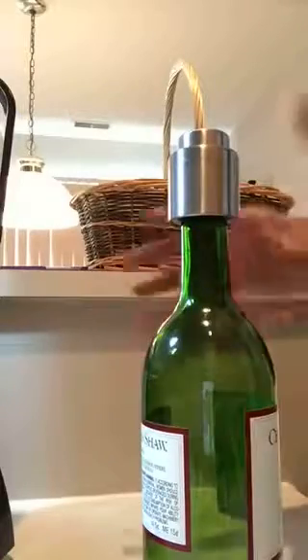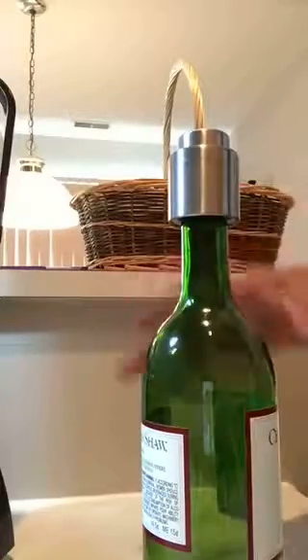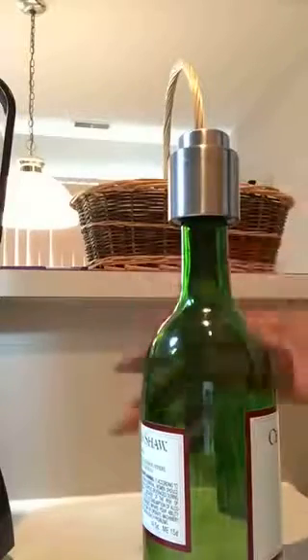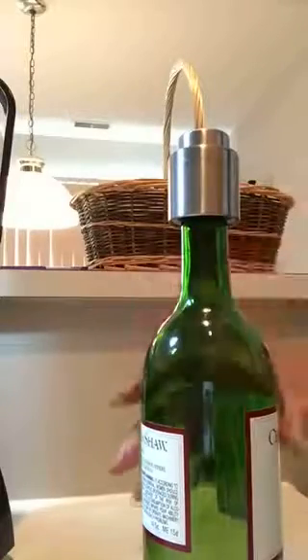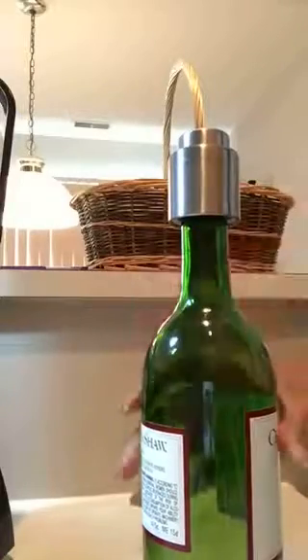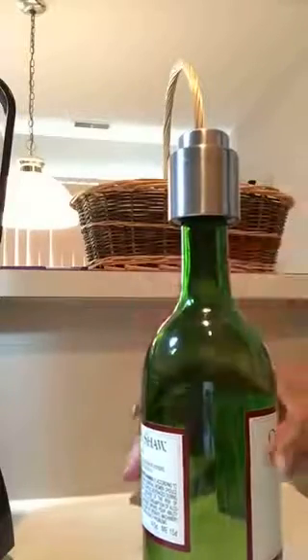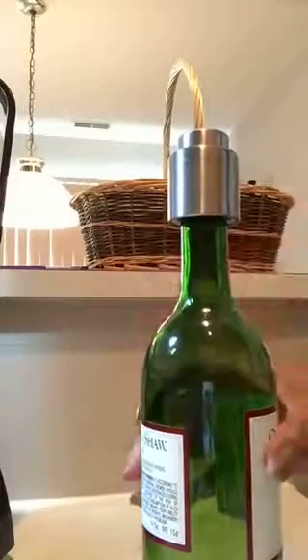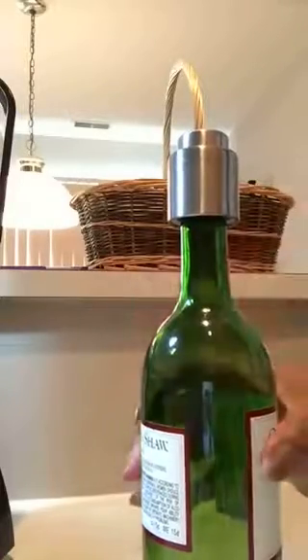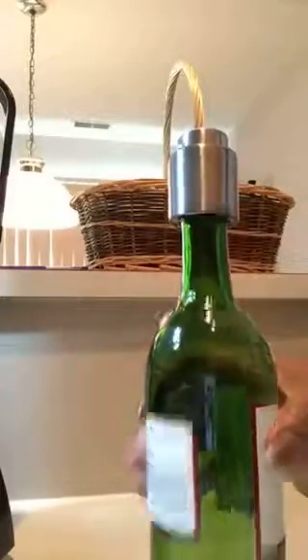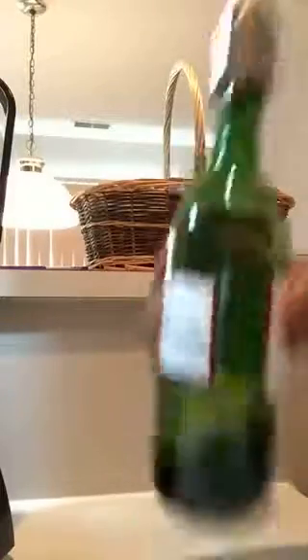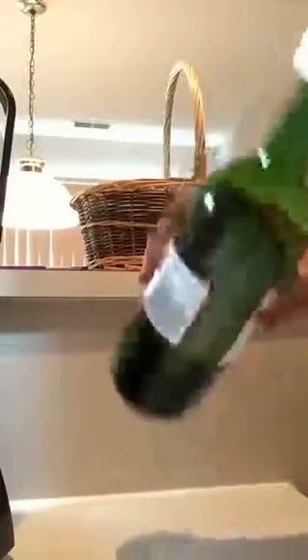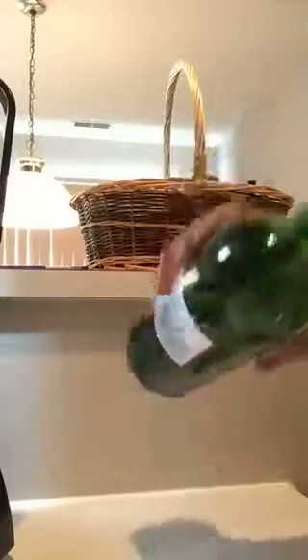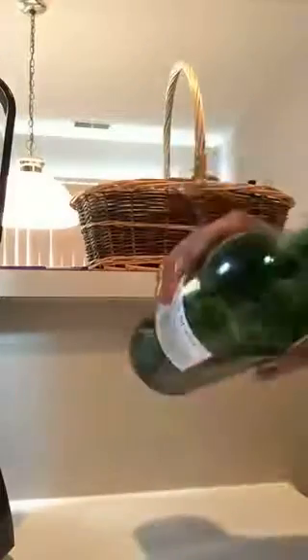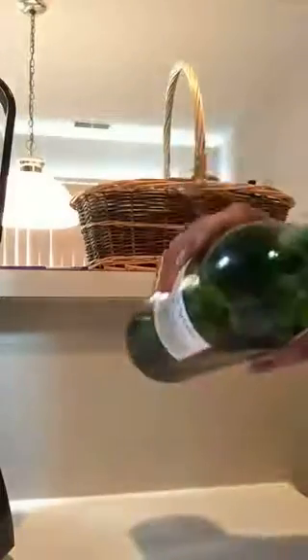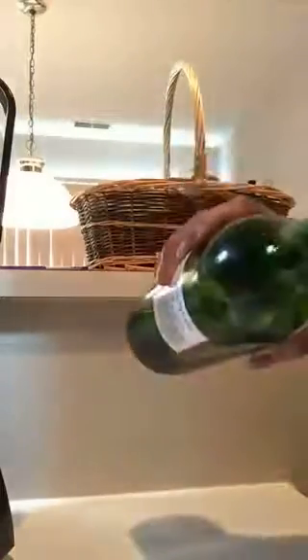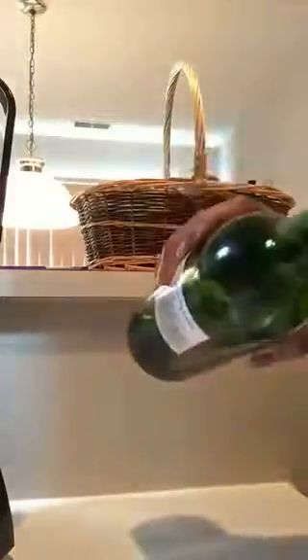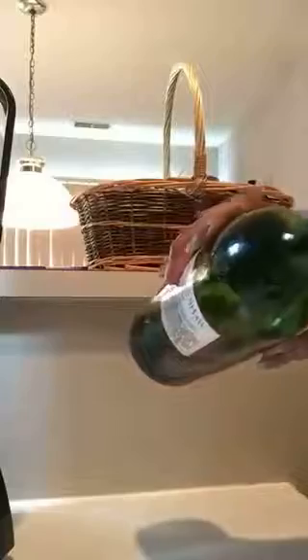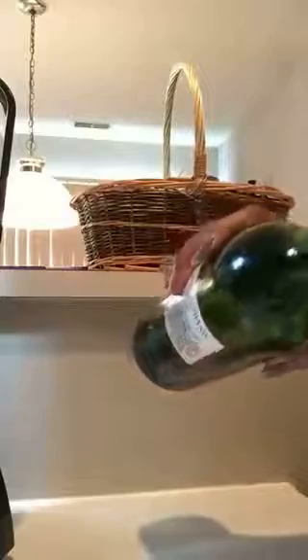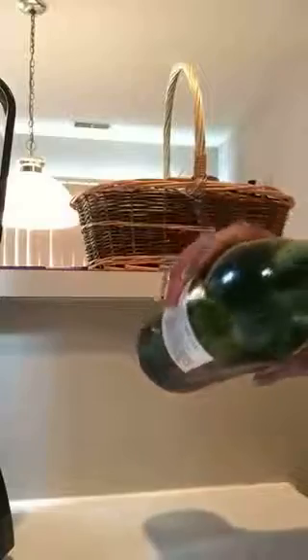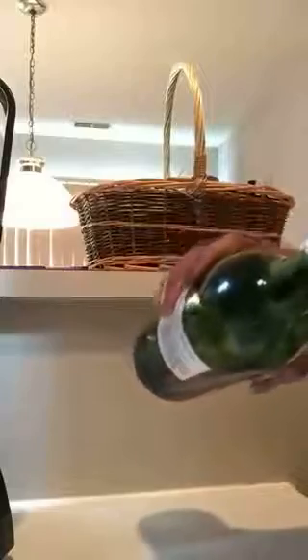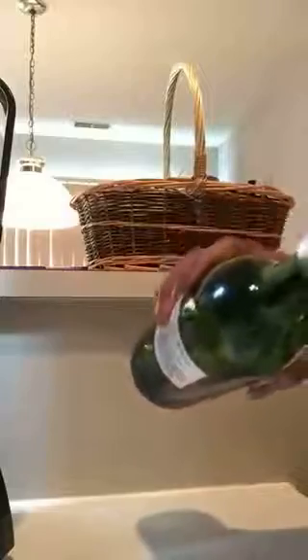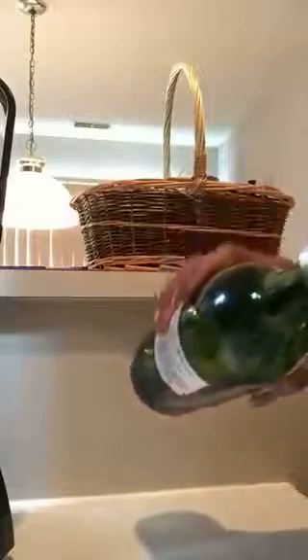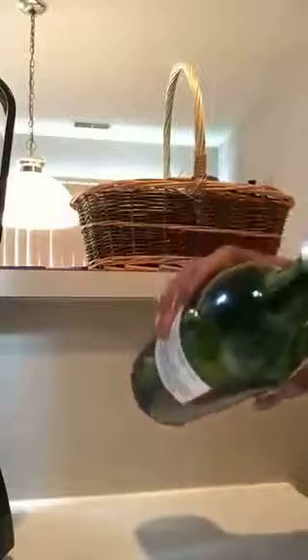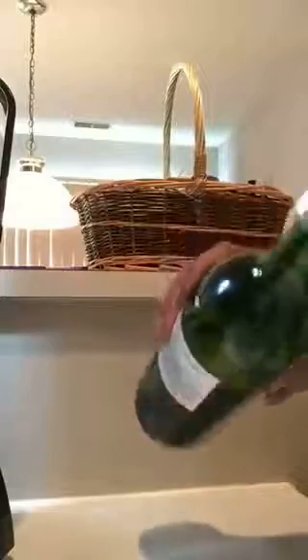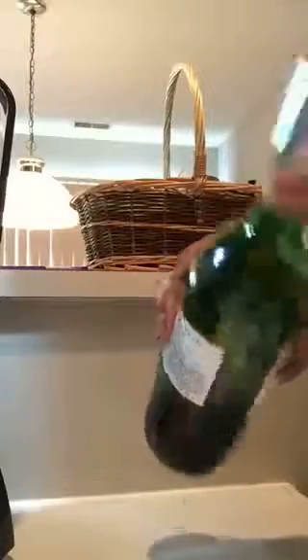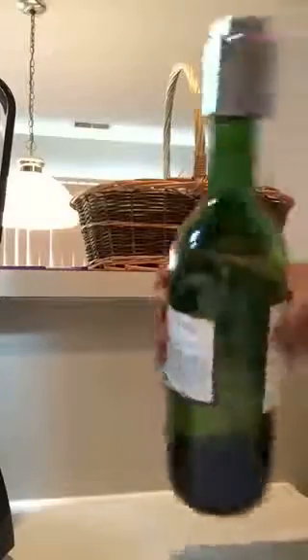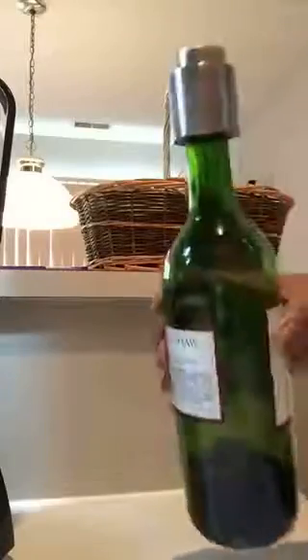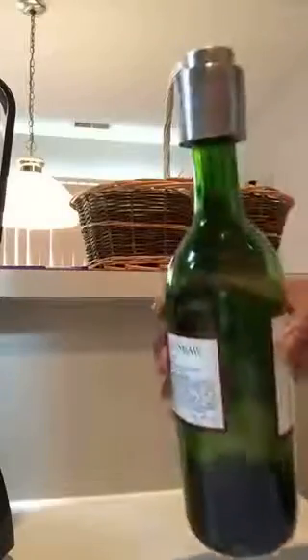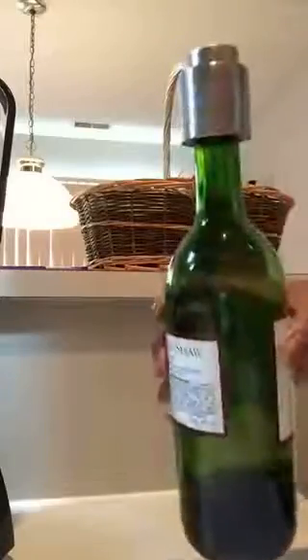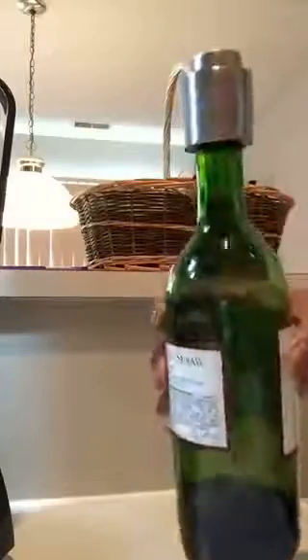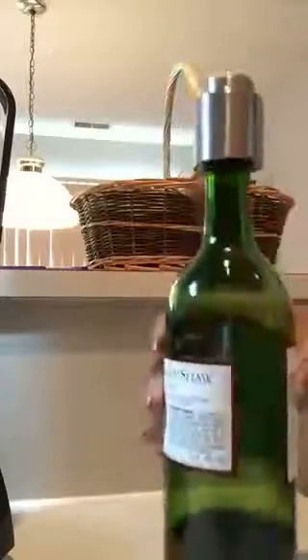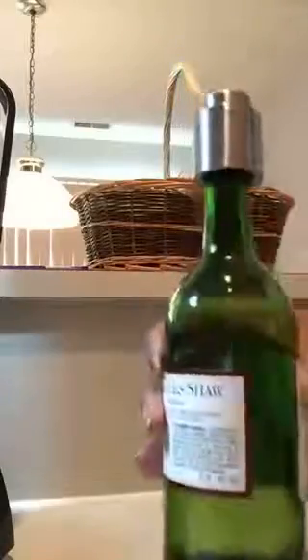And if you're storing your wine on the side, it doesn't leak. So that's a good thing.